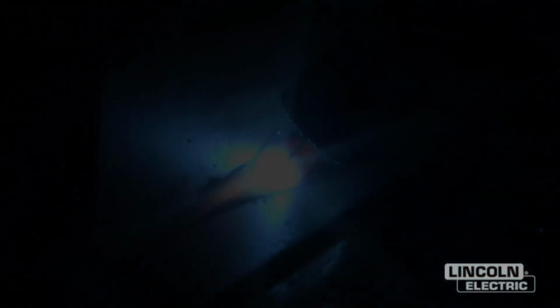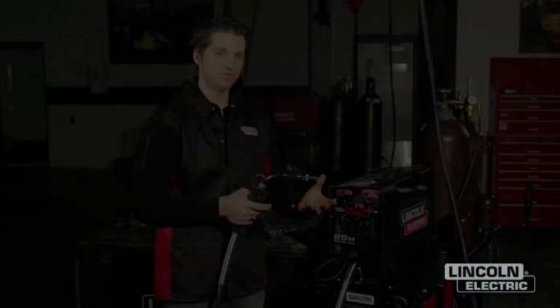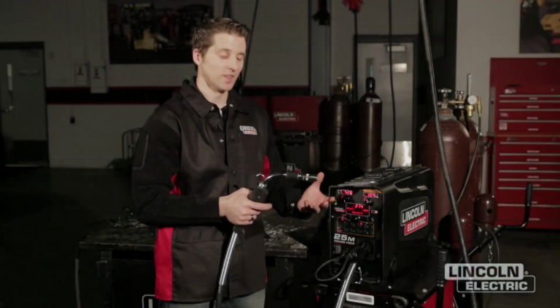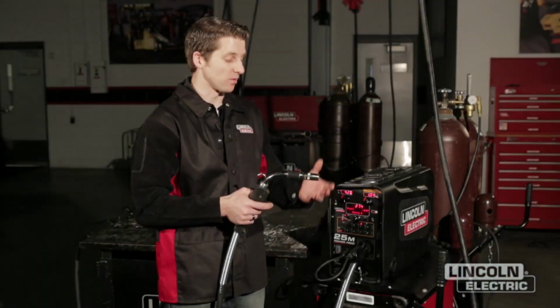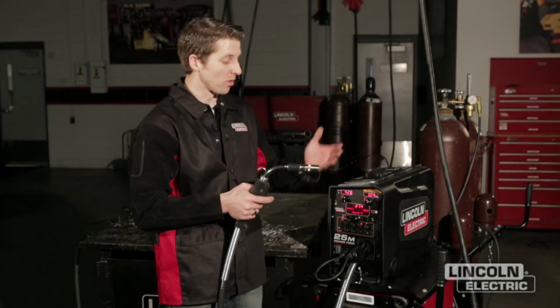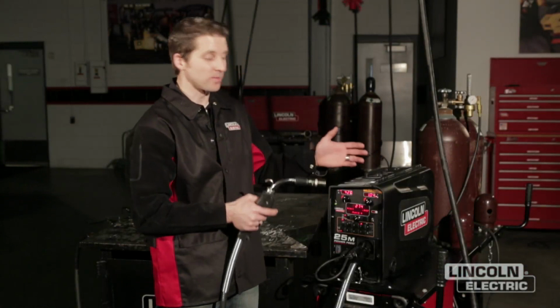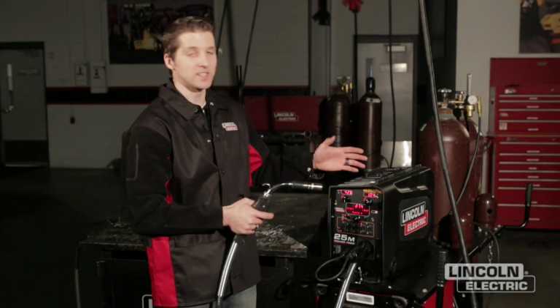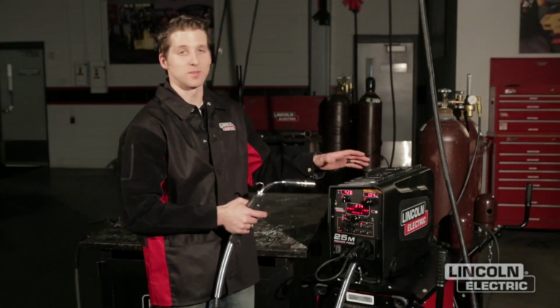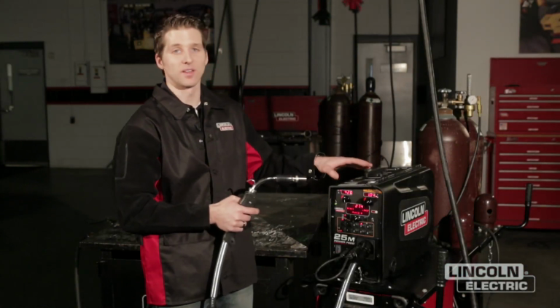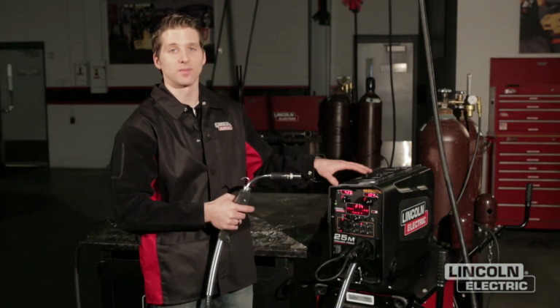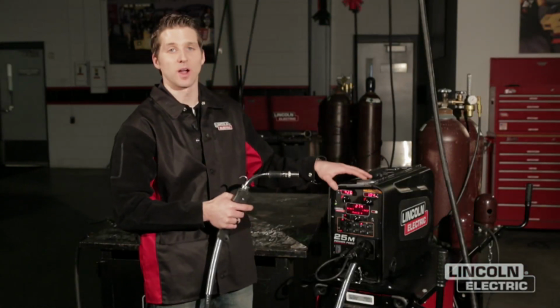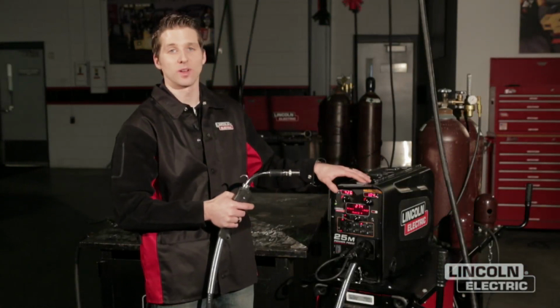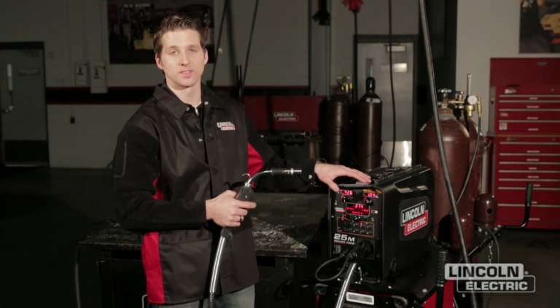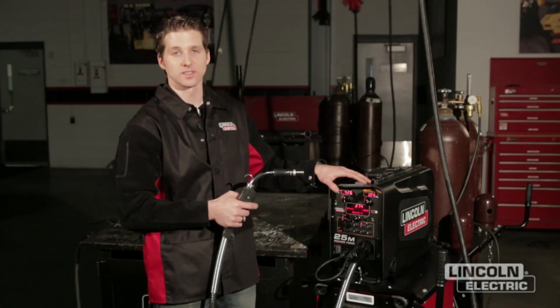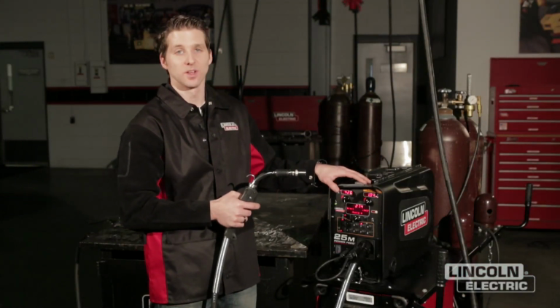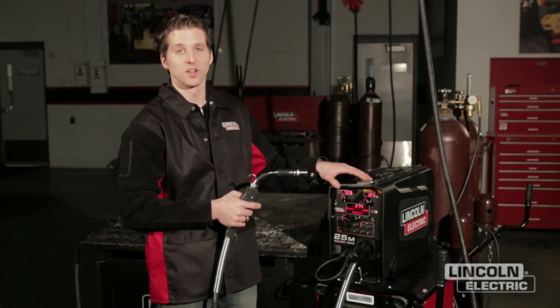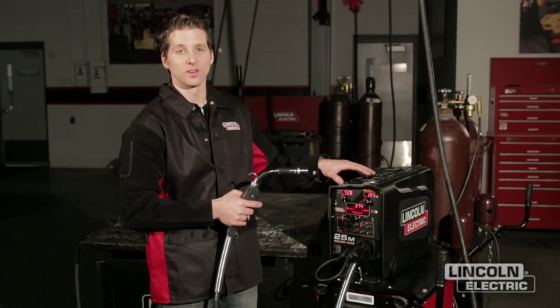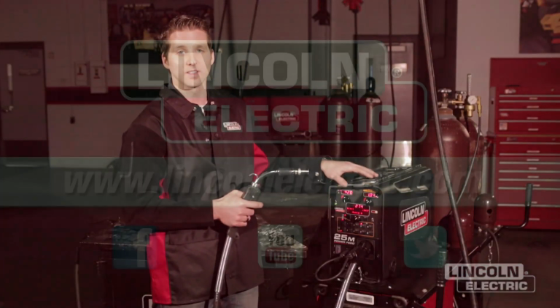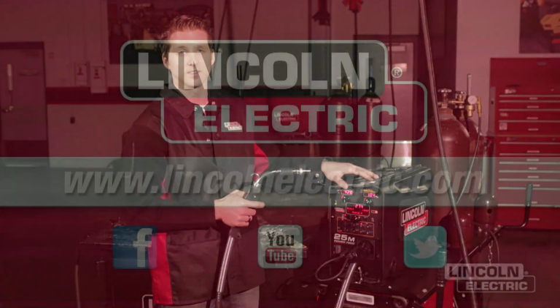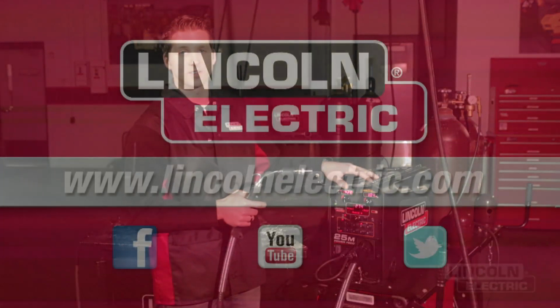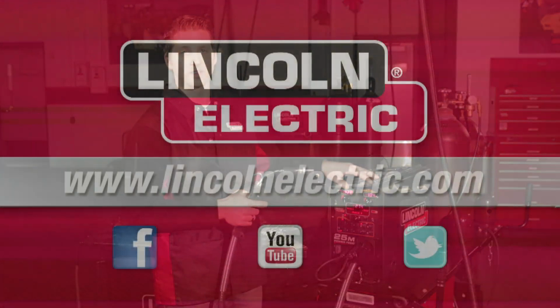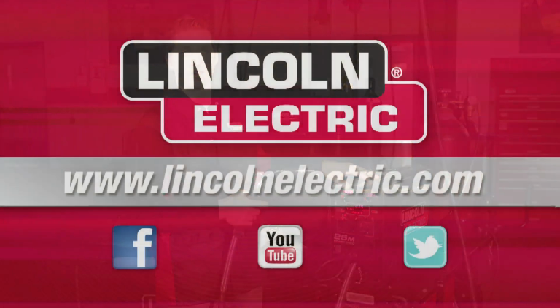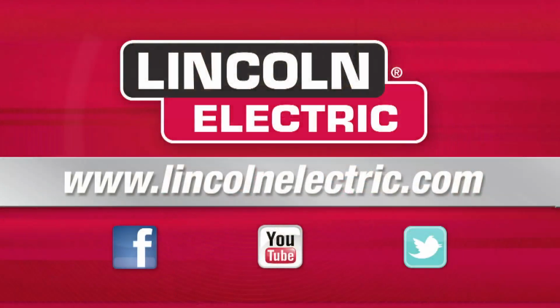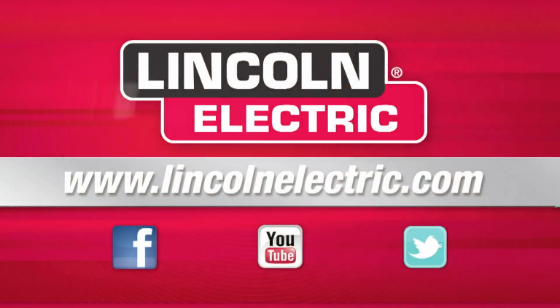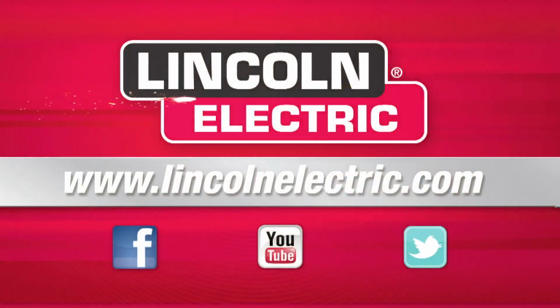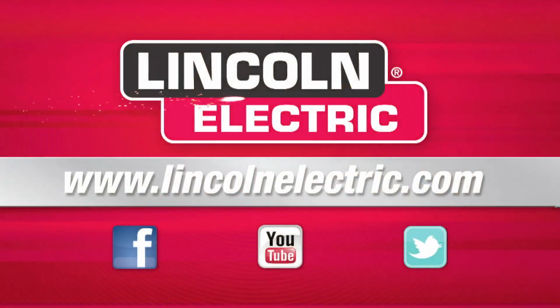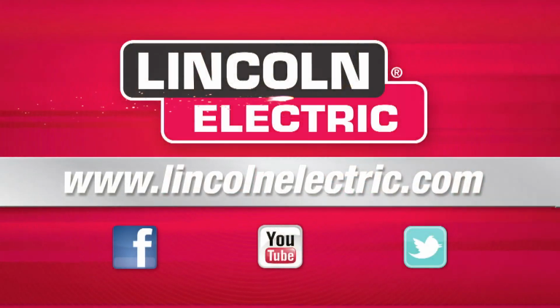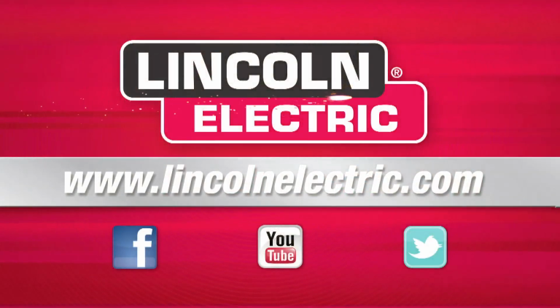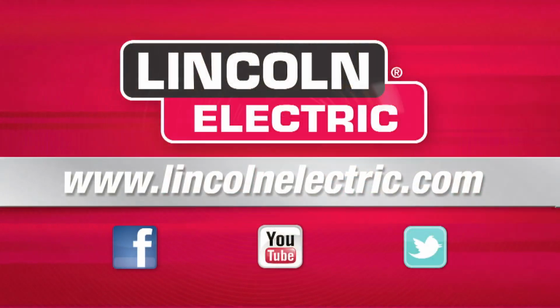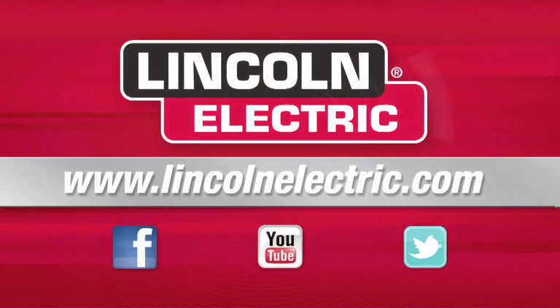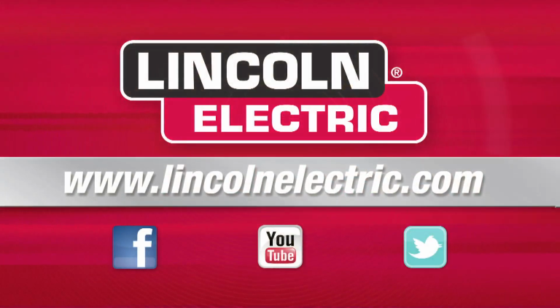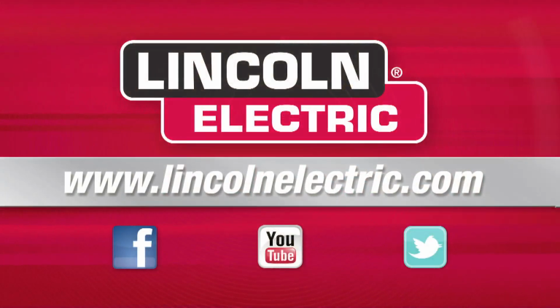For more information about the PowerWave system, go to LincolnElectric.com. Thank you.